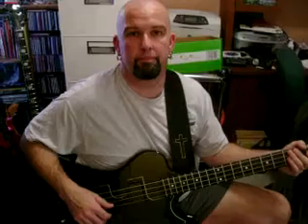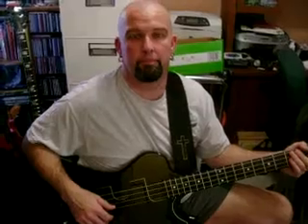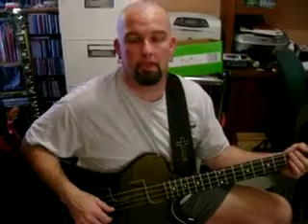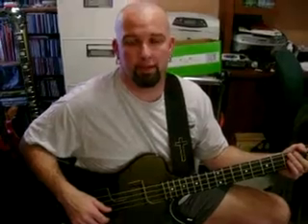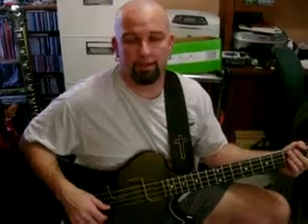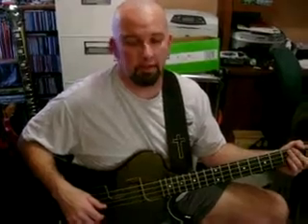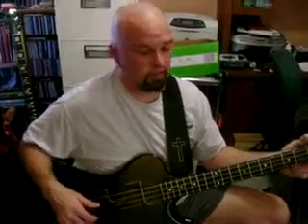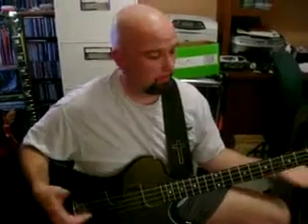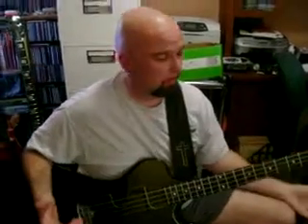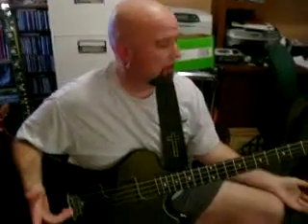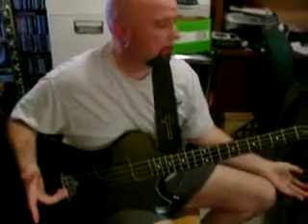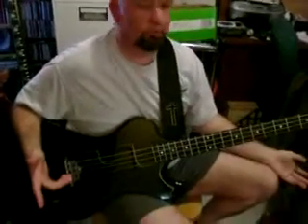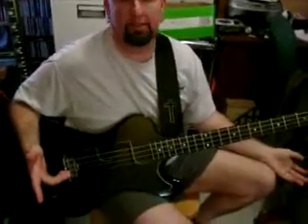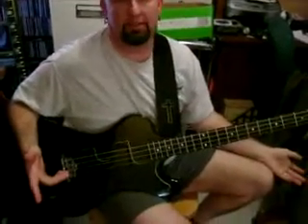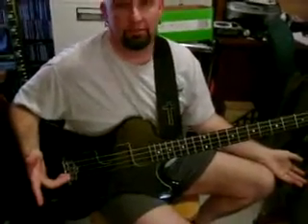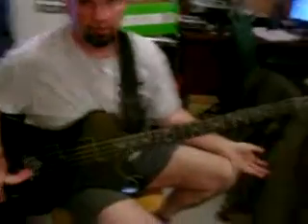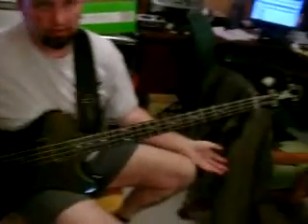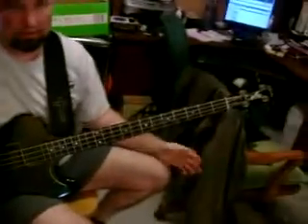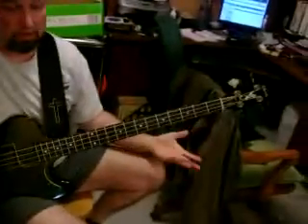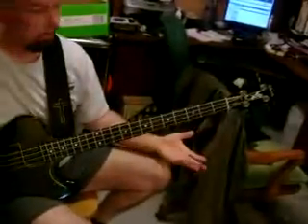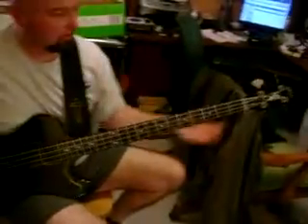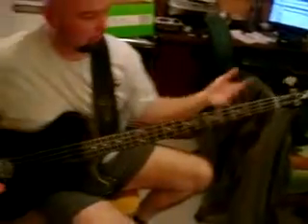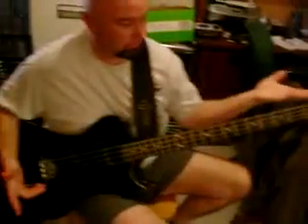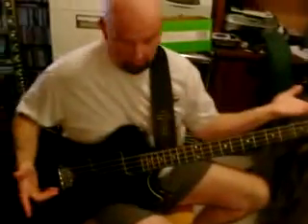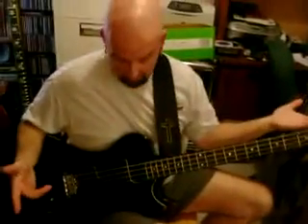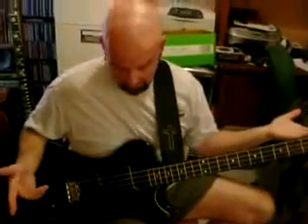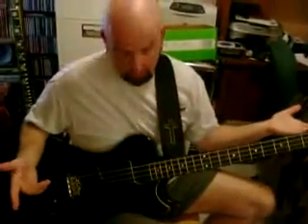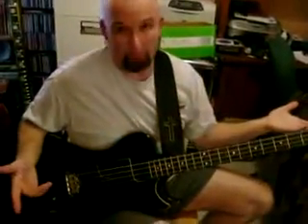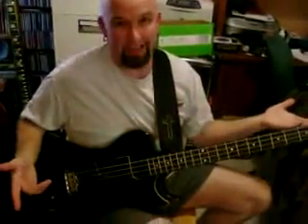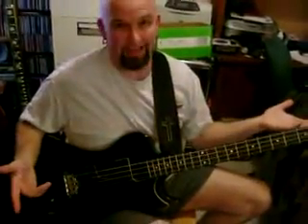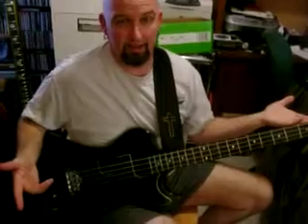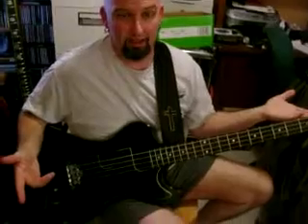Alright, so here we are with the Artie Artist Bass. I told you guys I would make a video. As you can see, black and ebony.